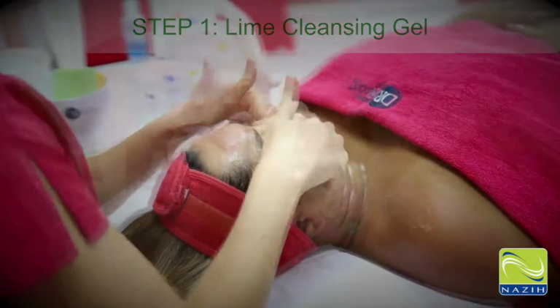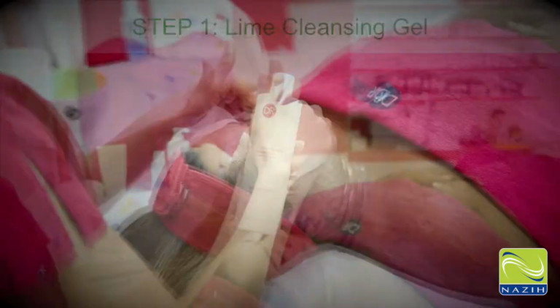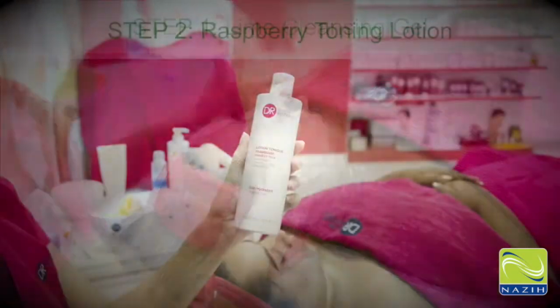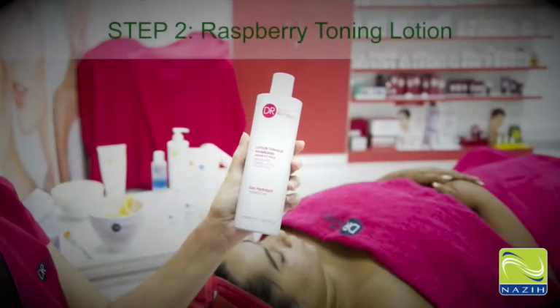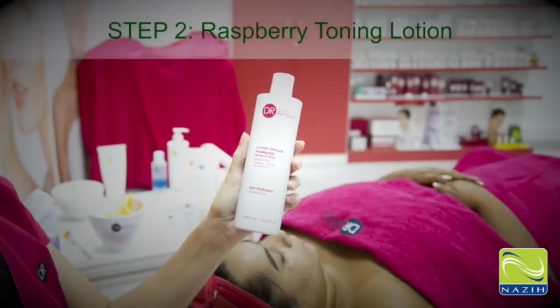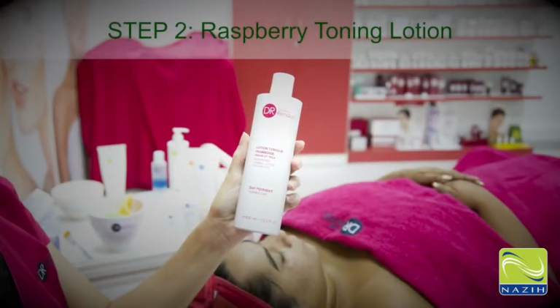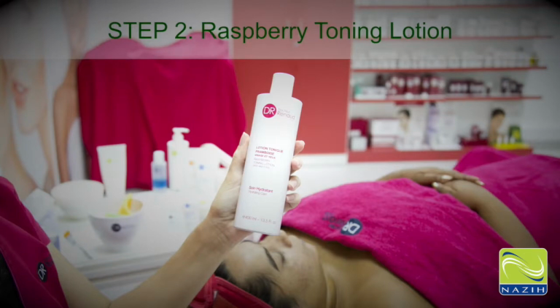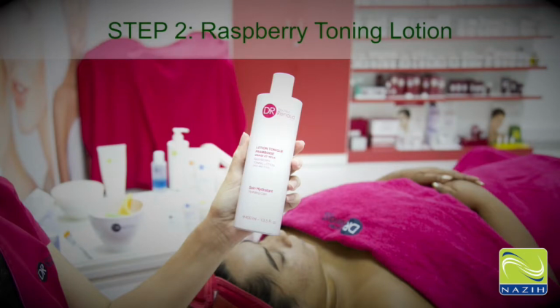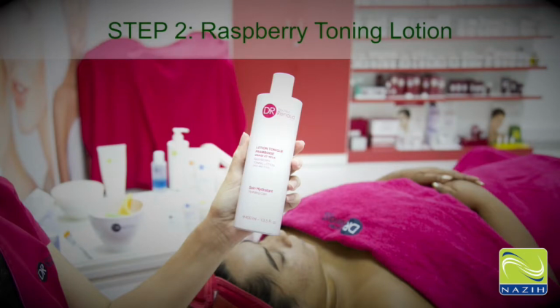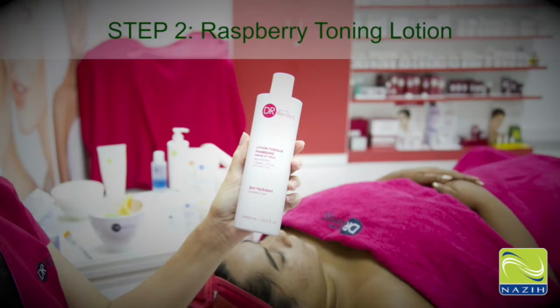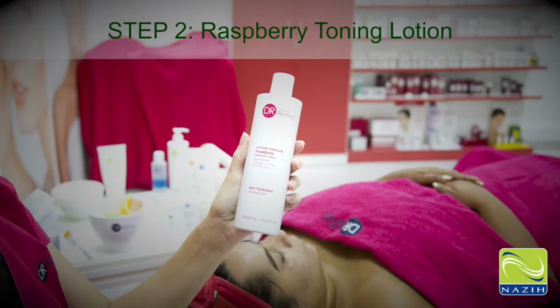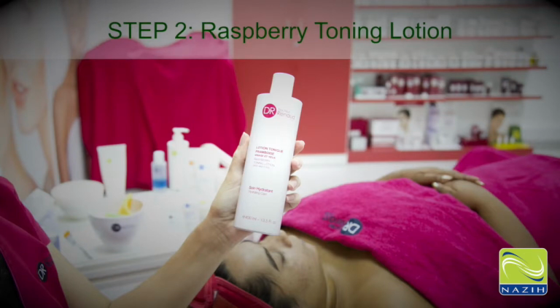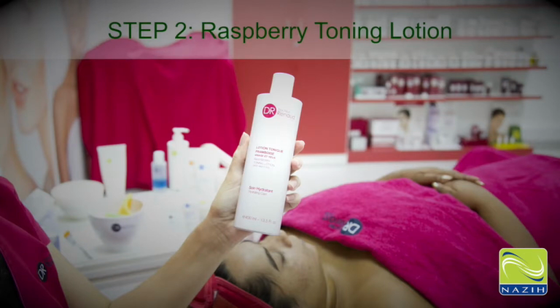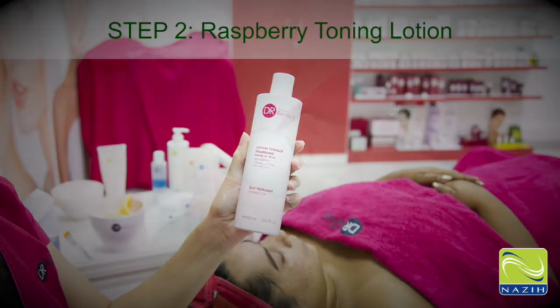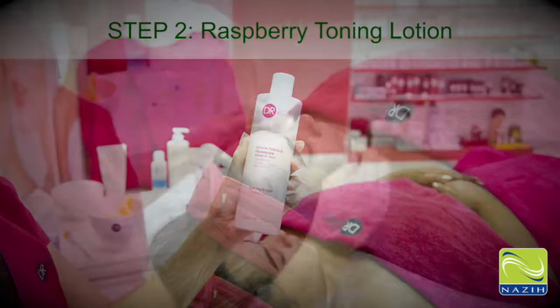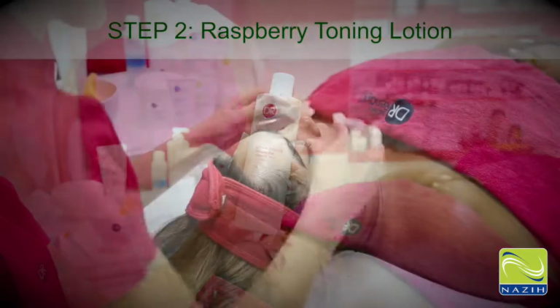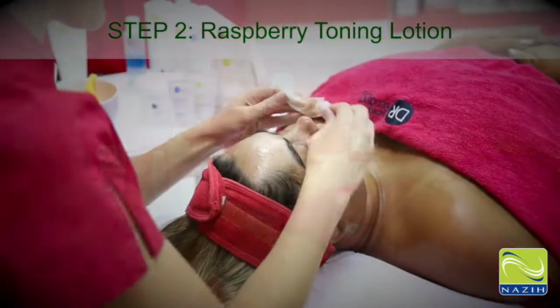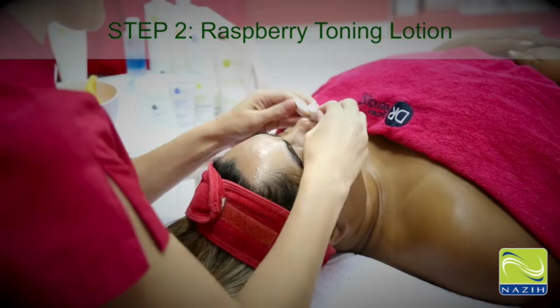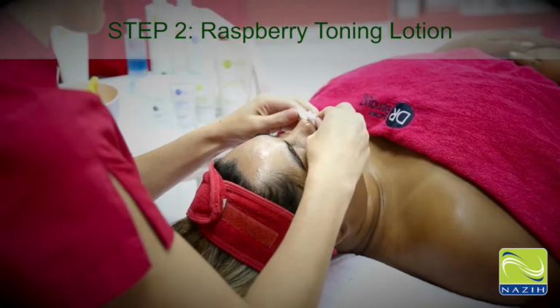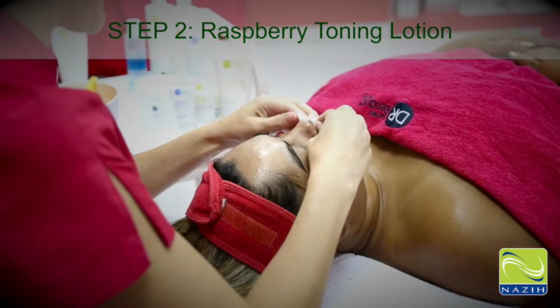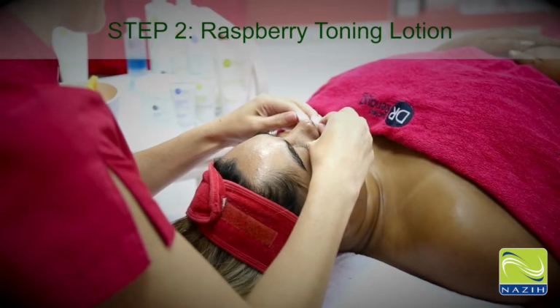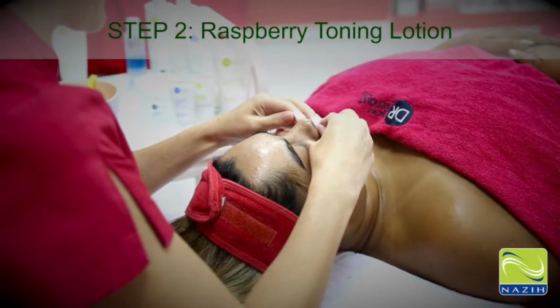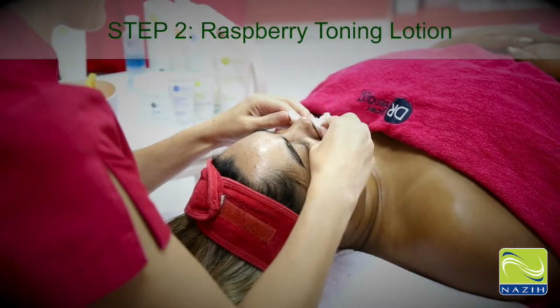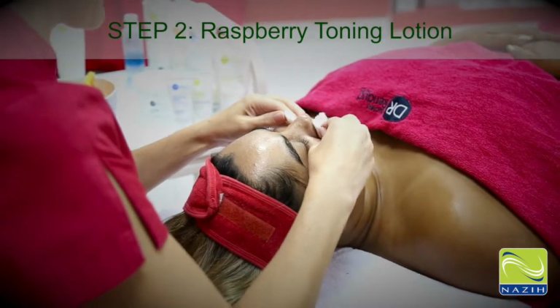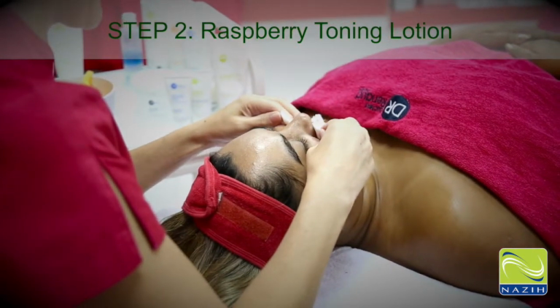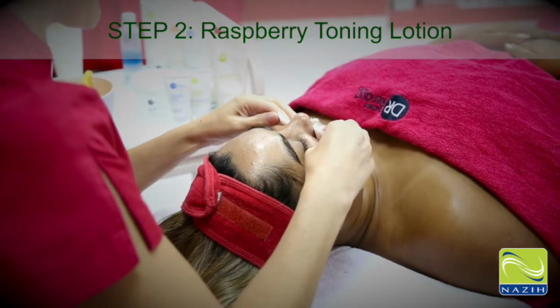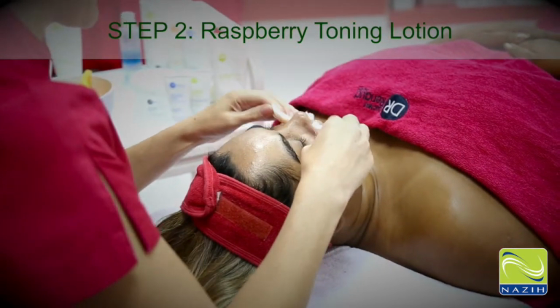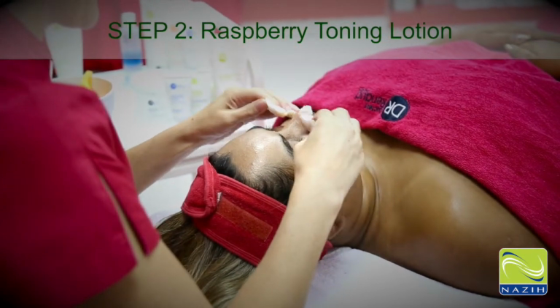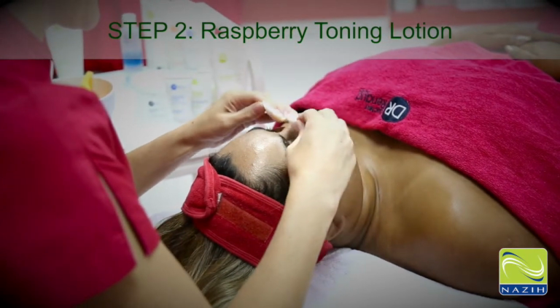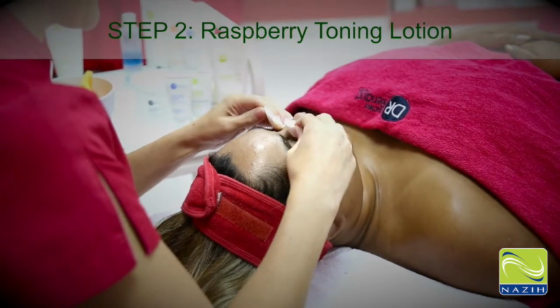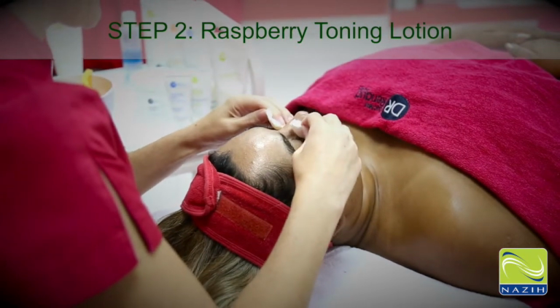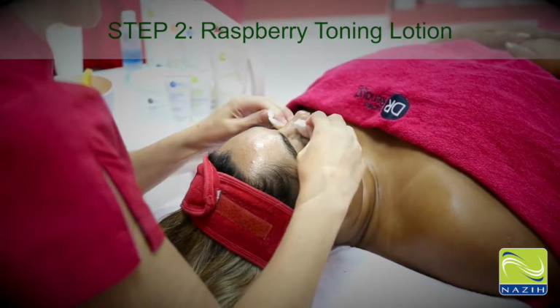Step 2: Raspberry Toning Lotion. Leaves the skin clean, fresh, and hydrated.